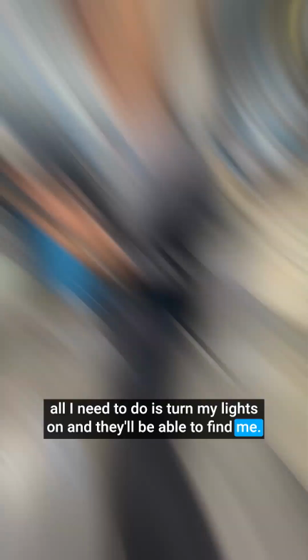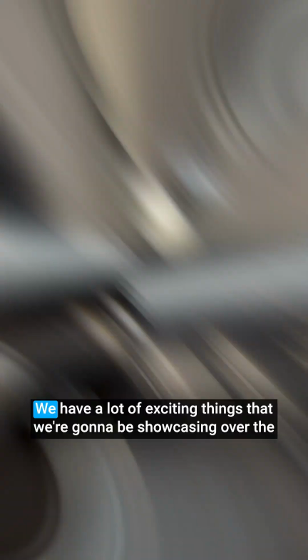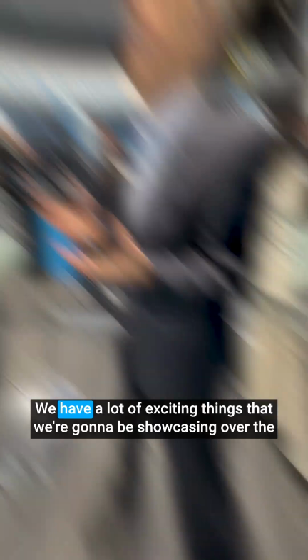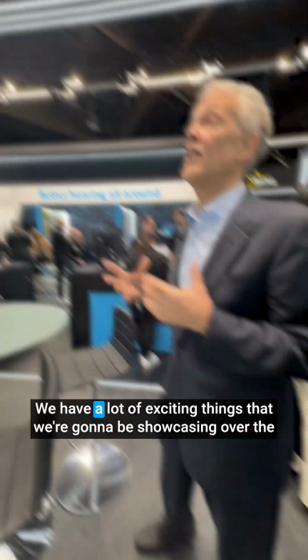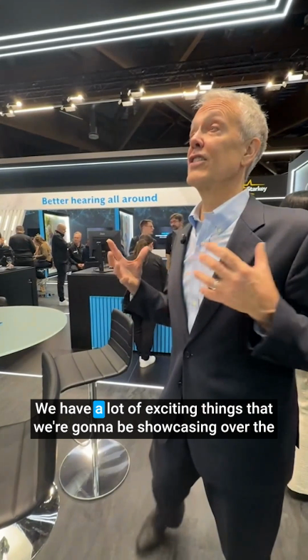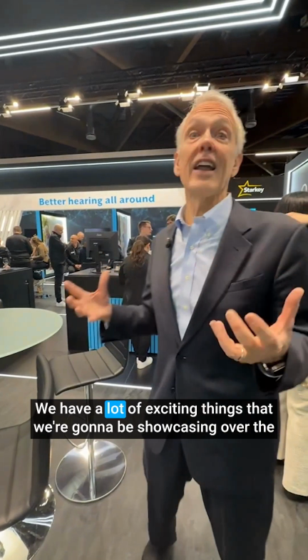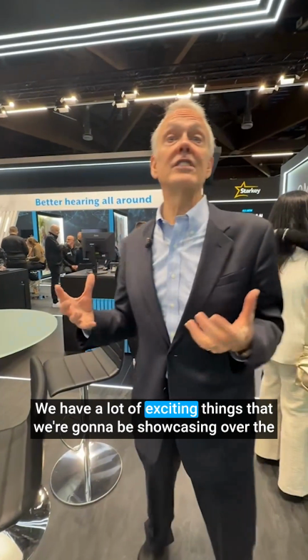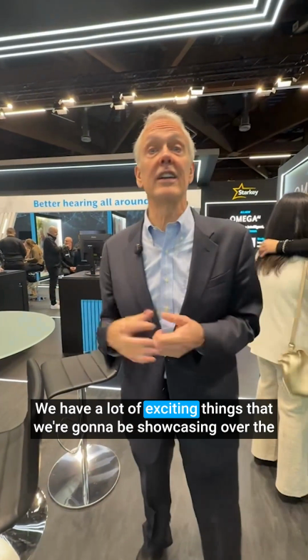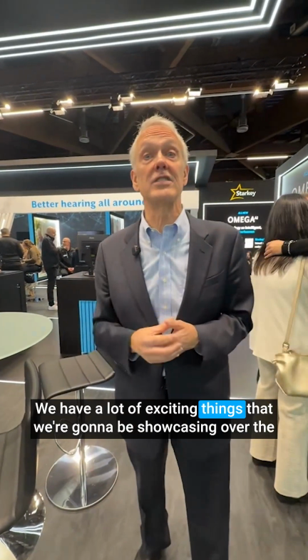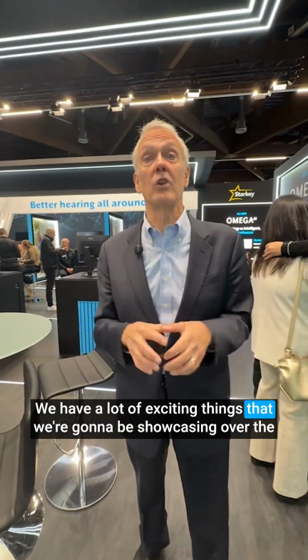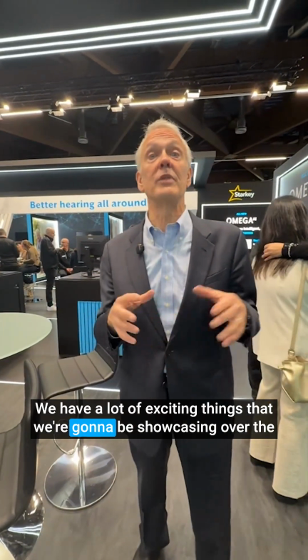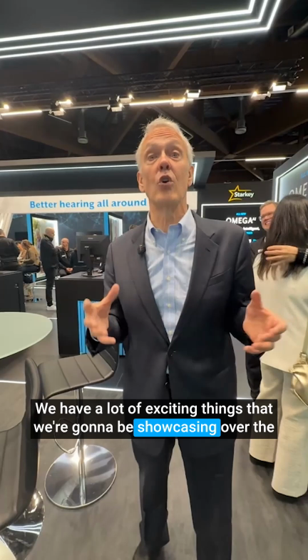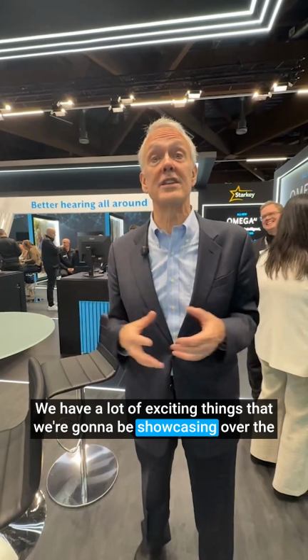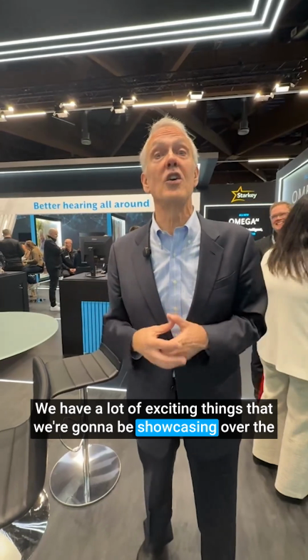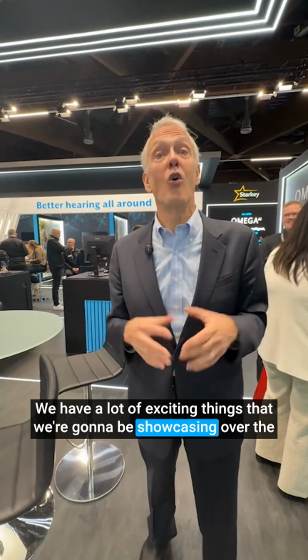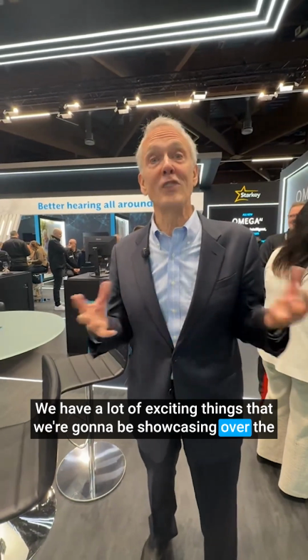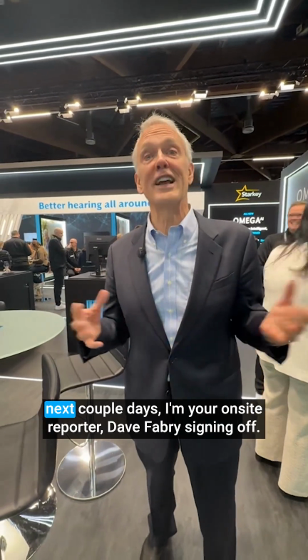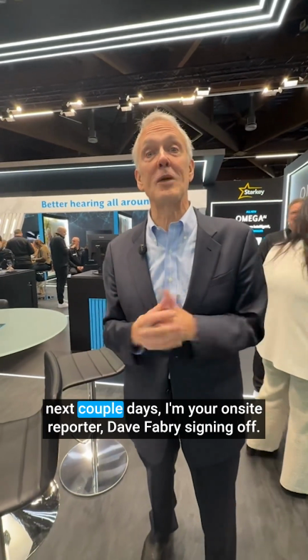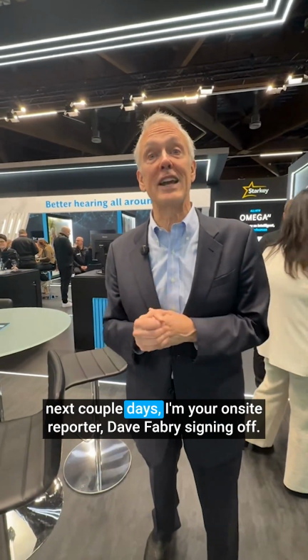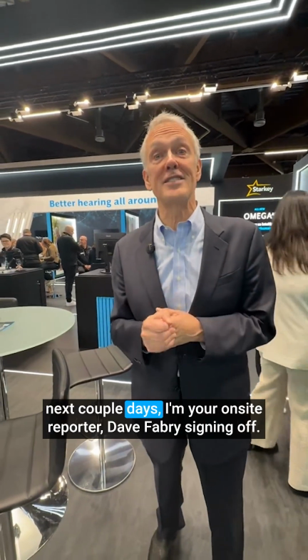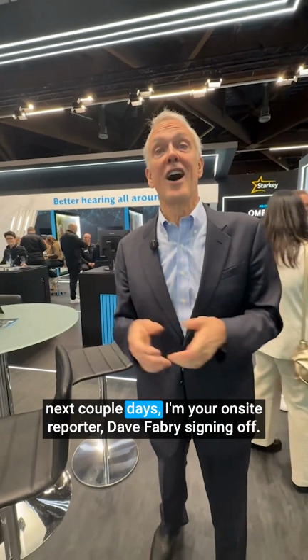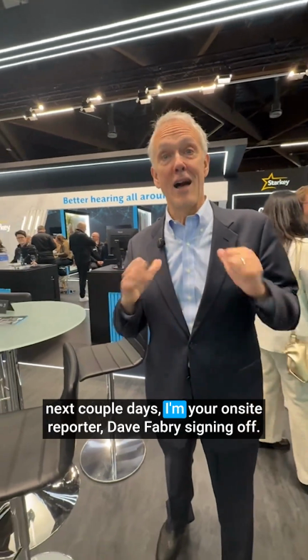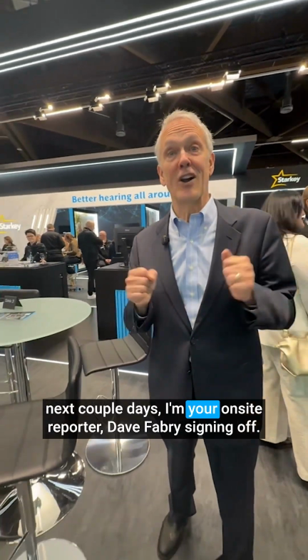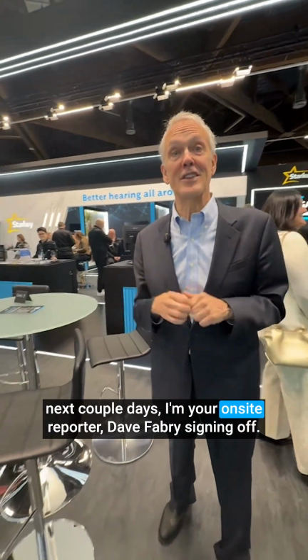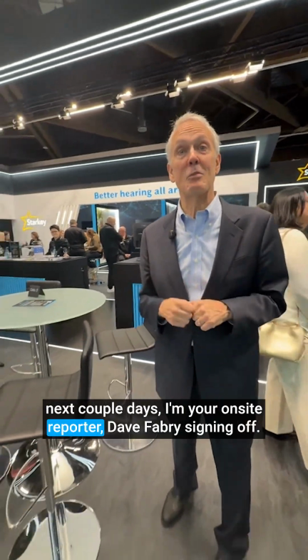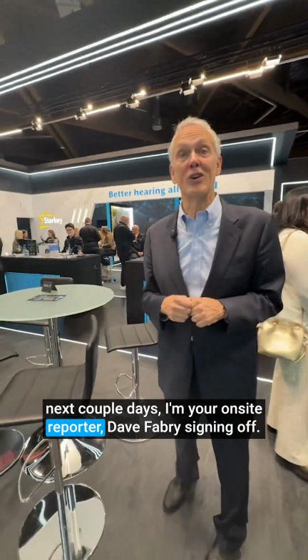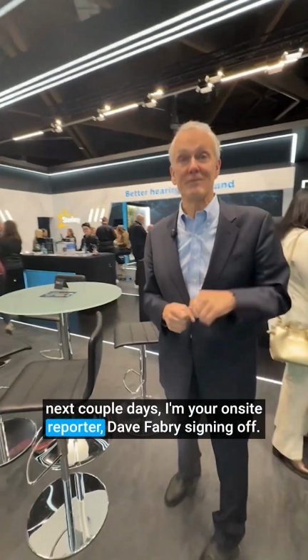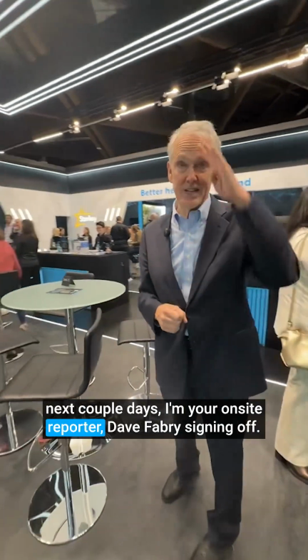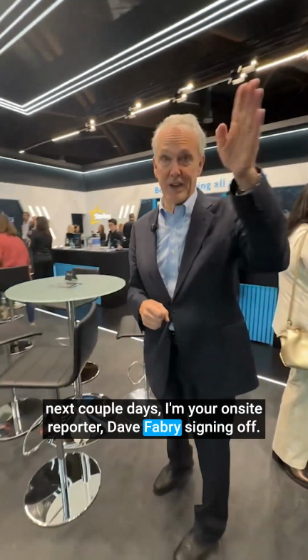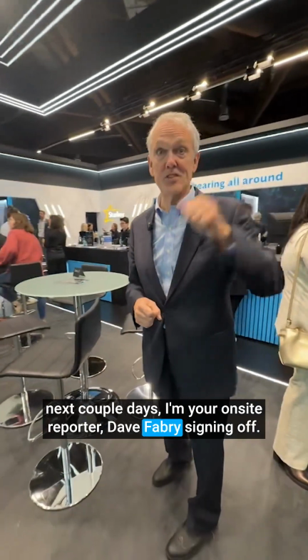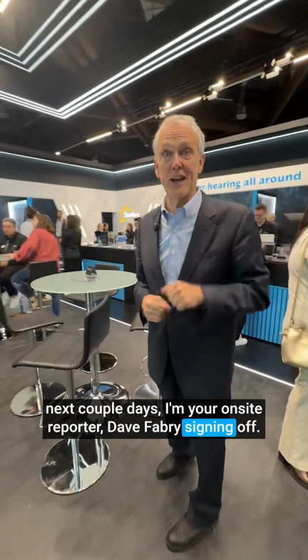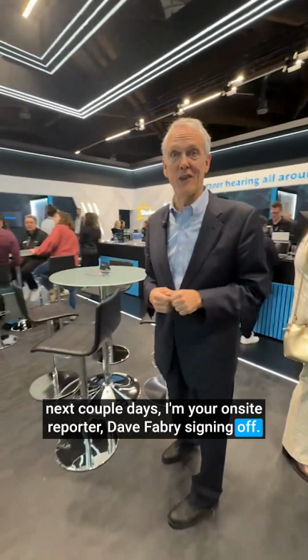We have a lot of exciting things that we're going to be showcasing over the next couple of days. I'm your on-site reporter, Dave Fabry, signing off.